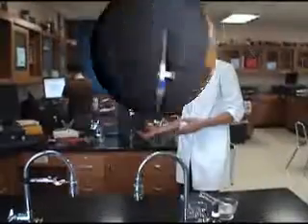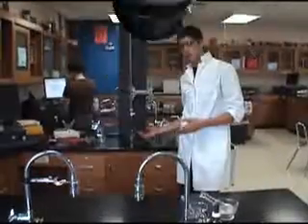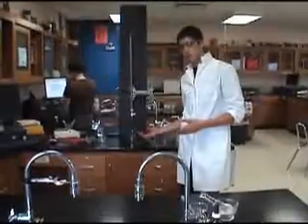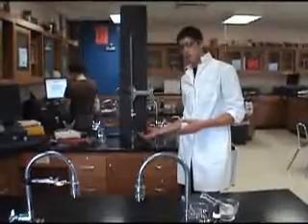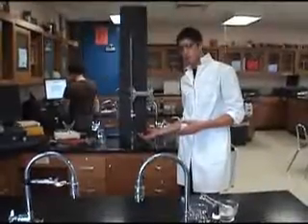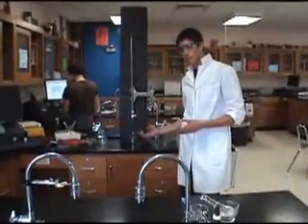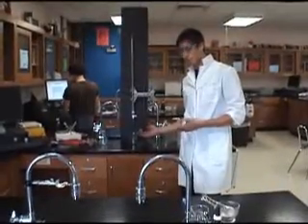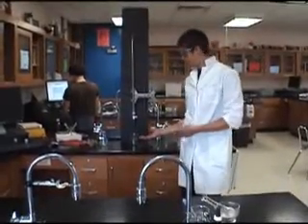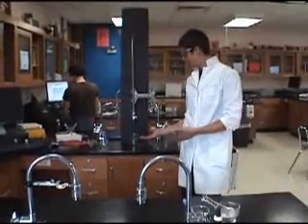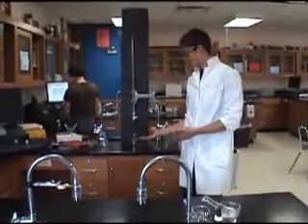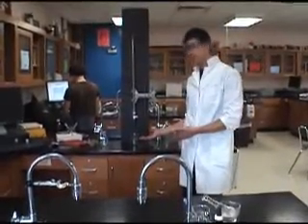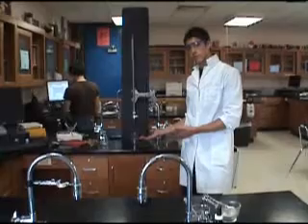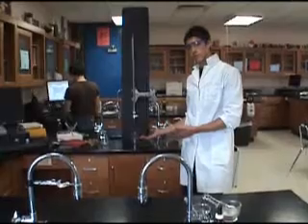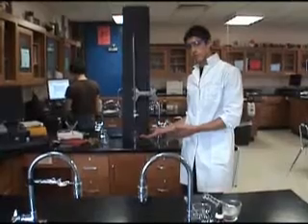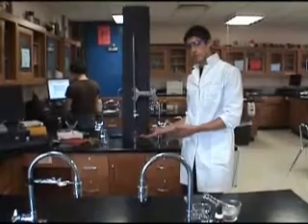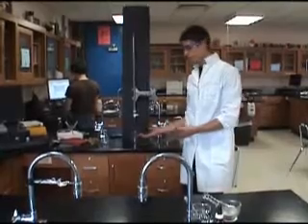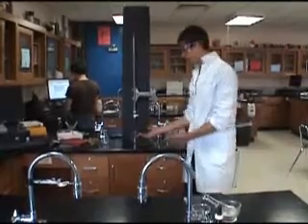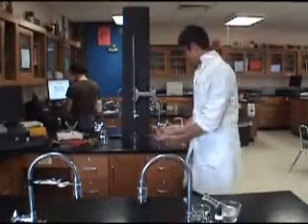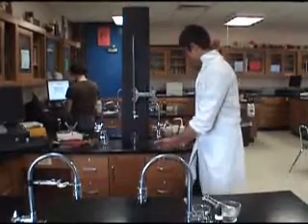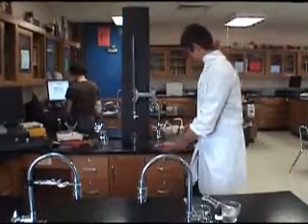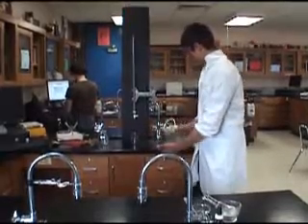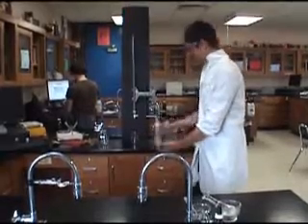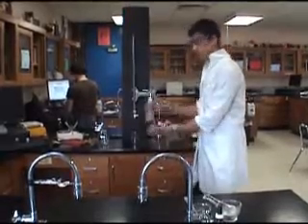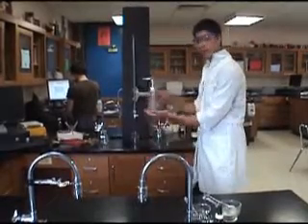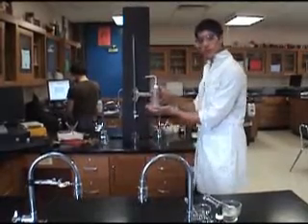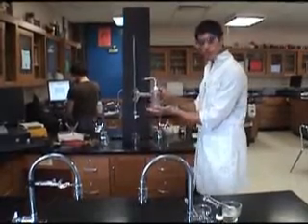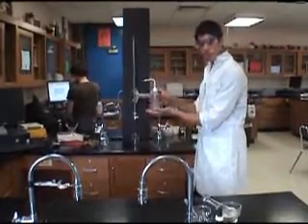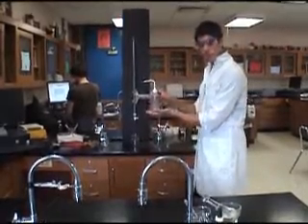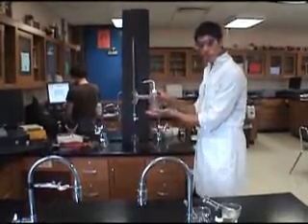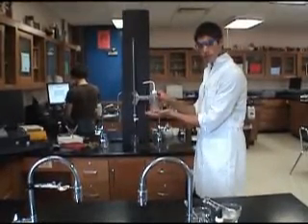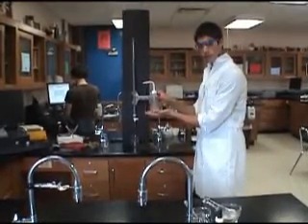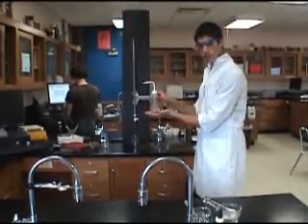Welcome to the world of titration. A typical titration setup consists of a burette, a burette stand, and a flask.